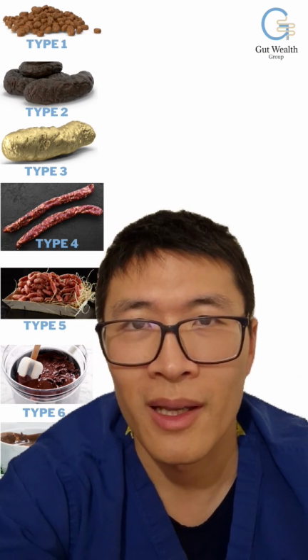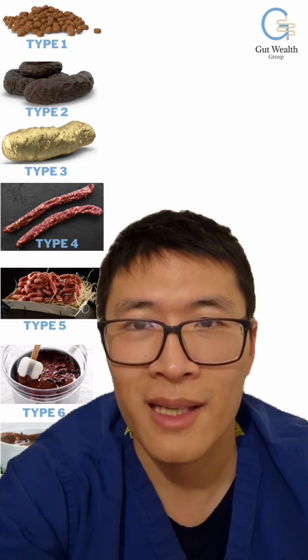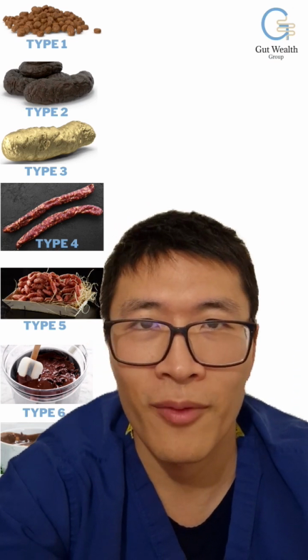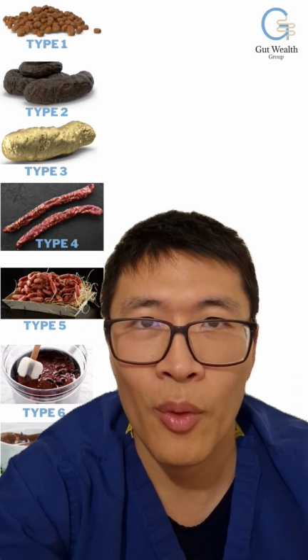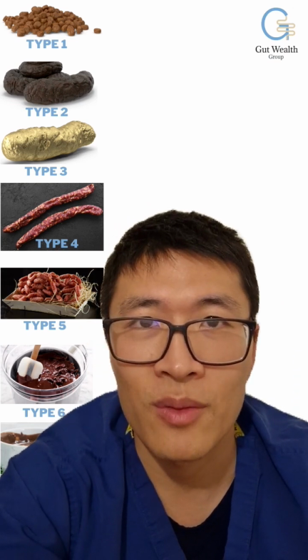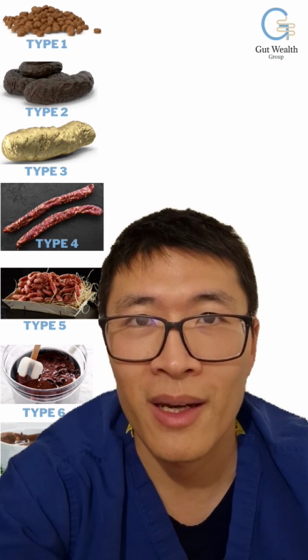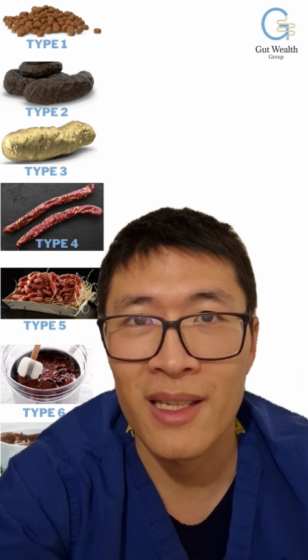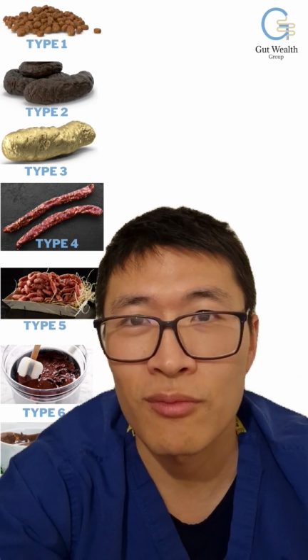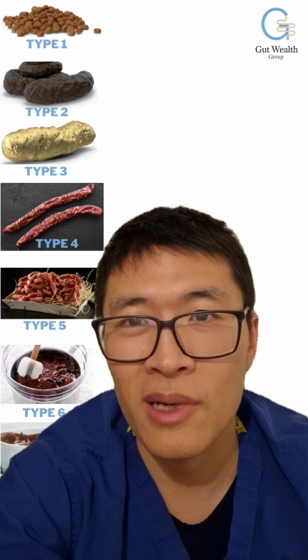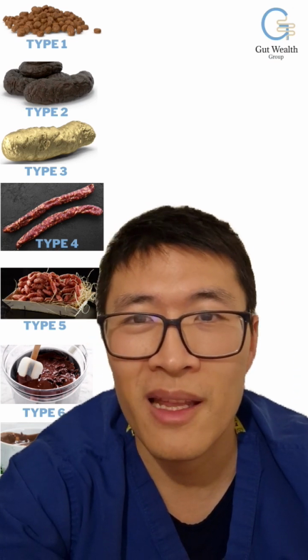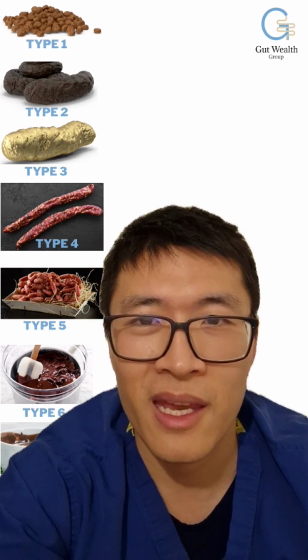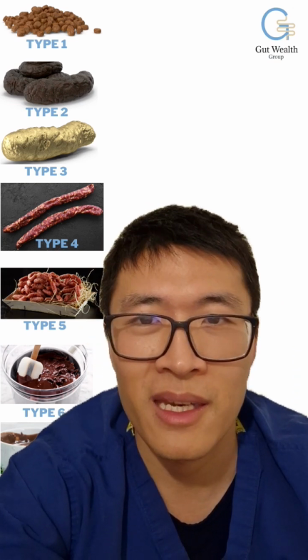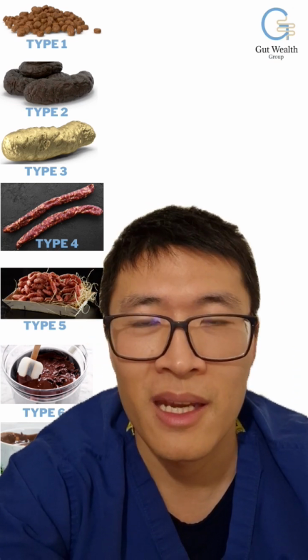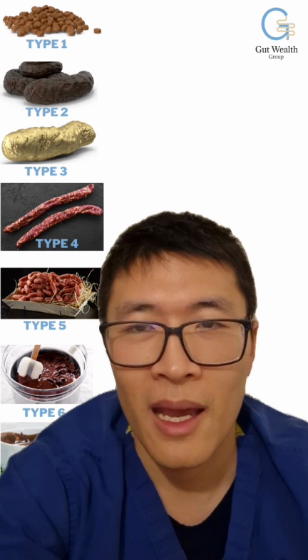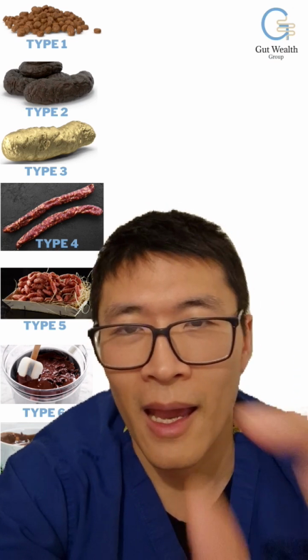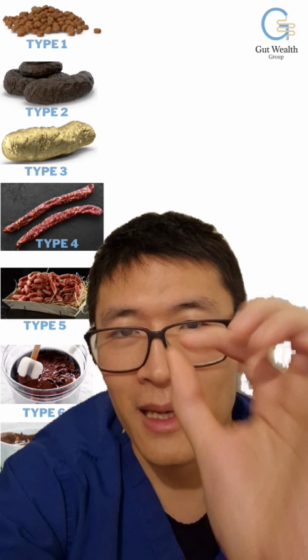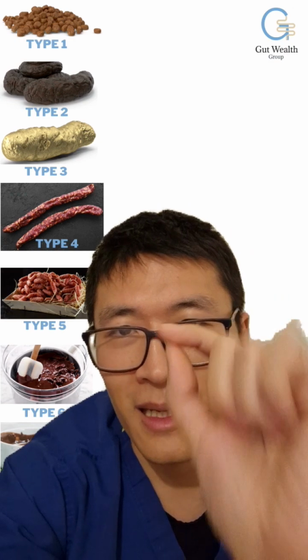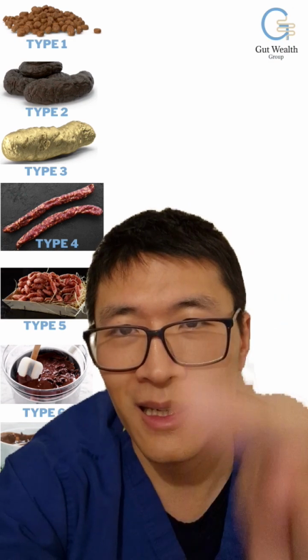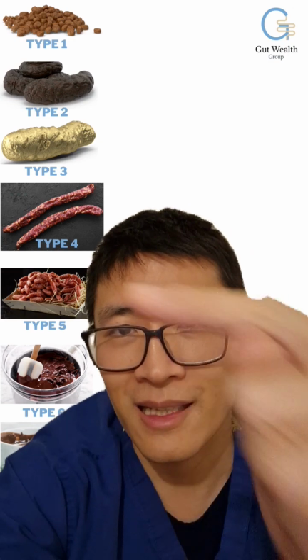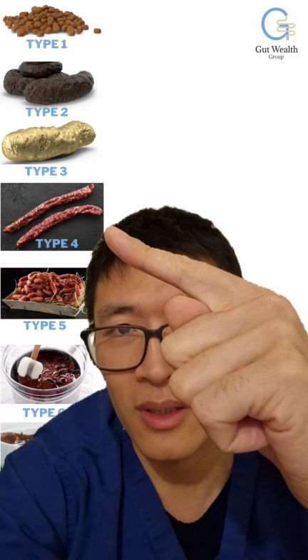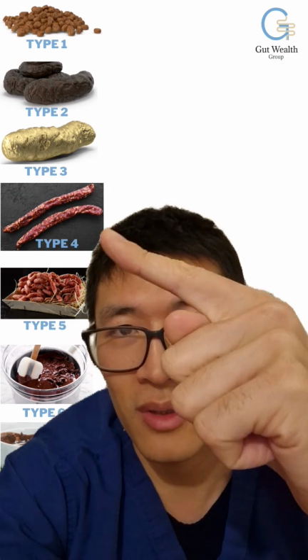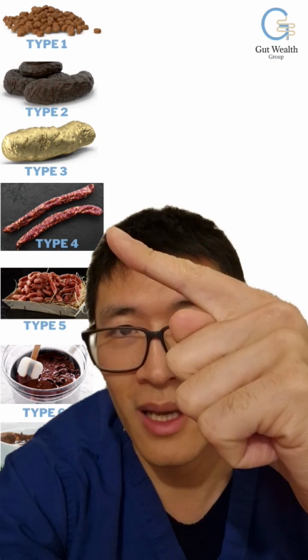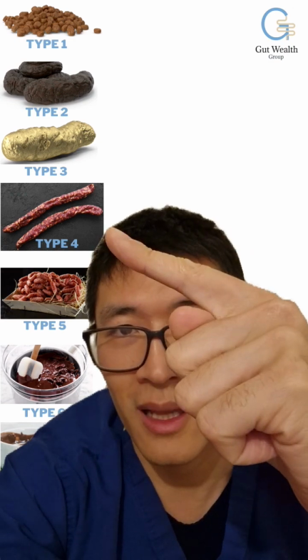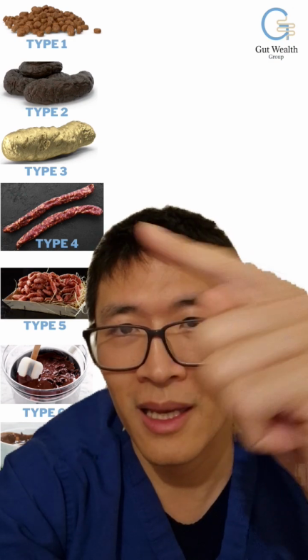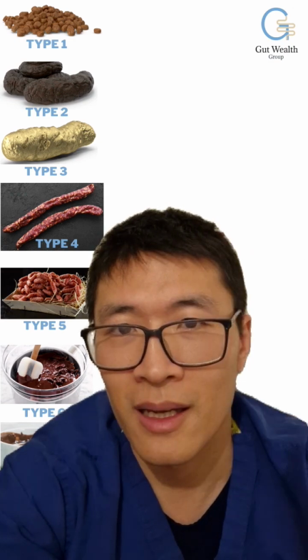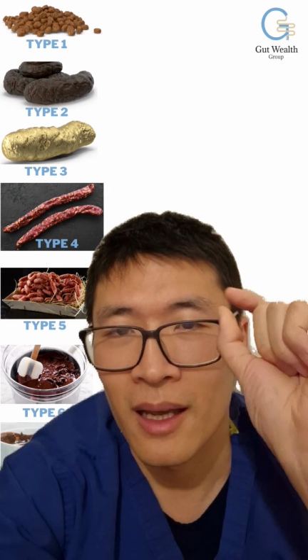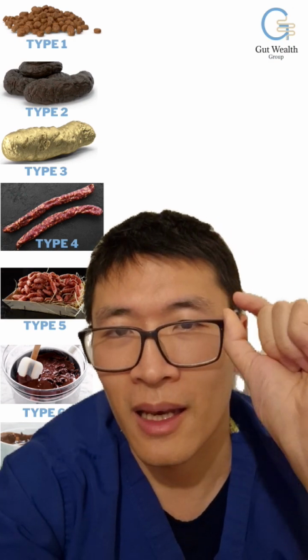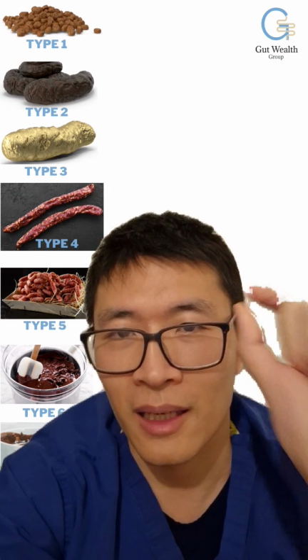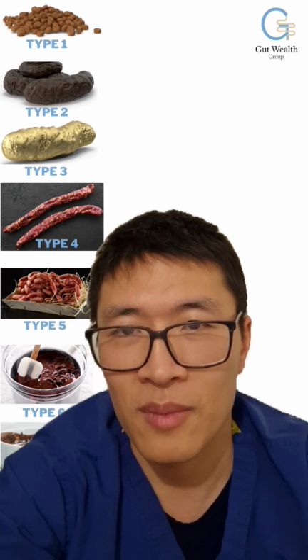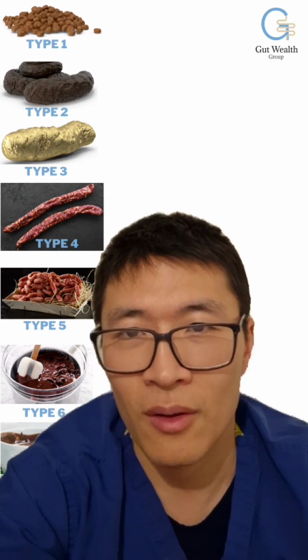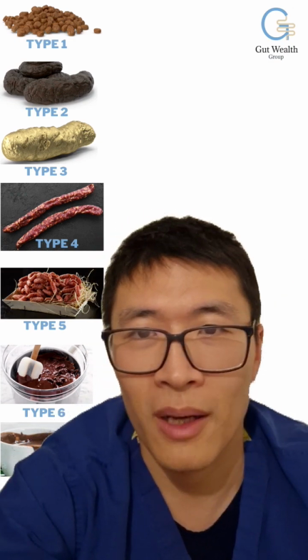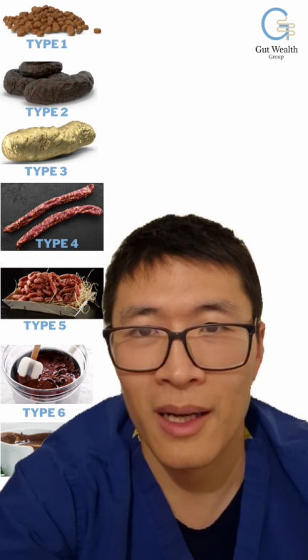Type 4 is when it is really thin, like these sausages here, and it comes out quite nicely.